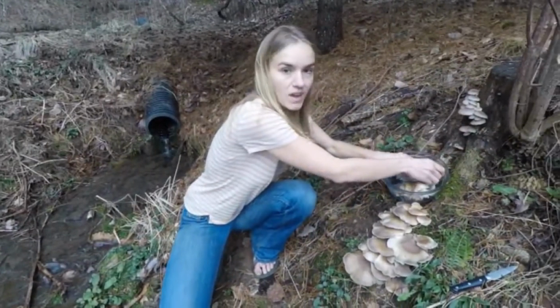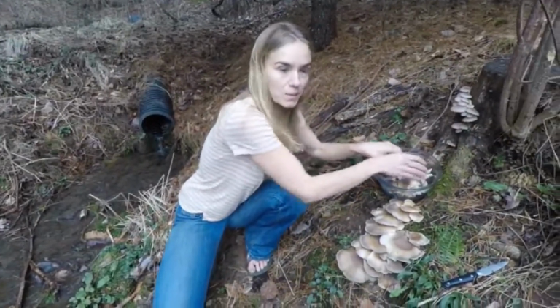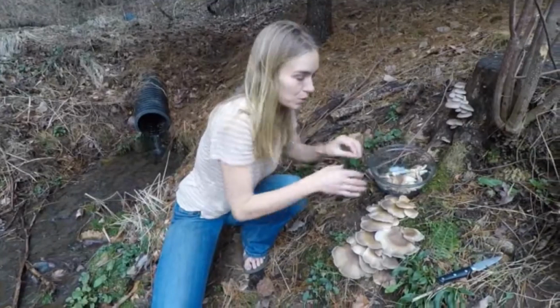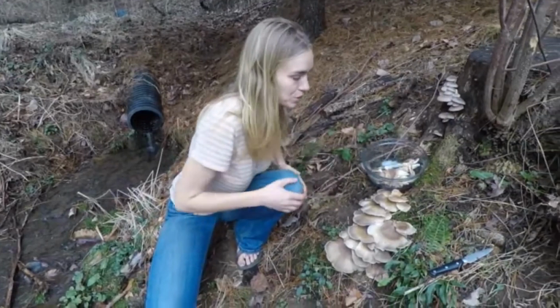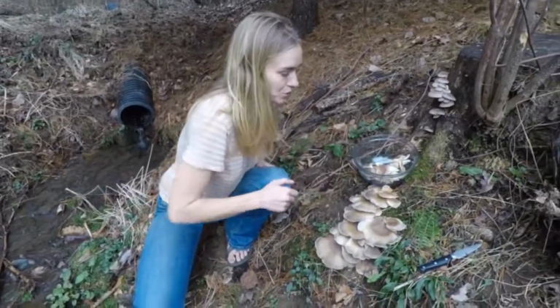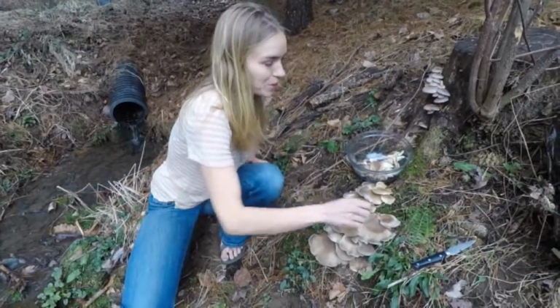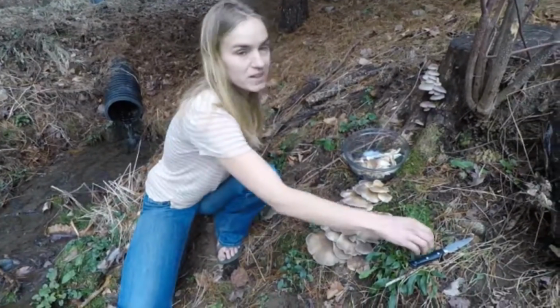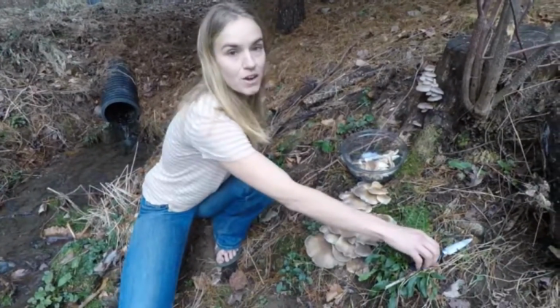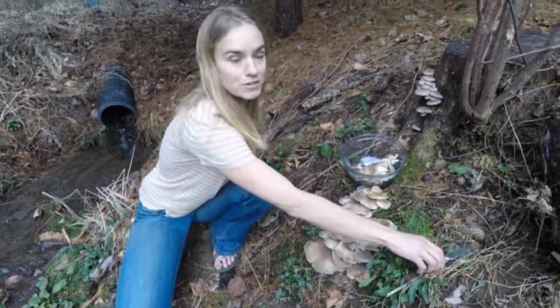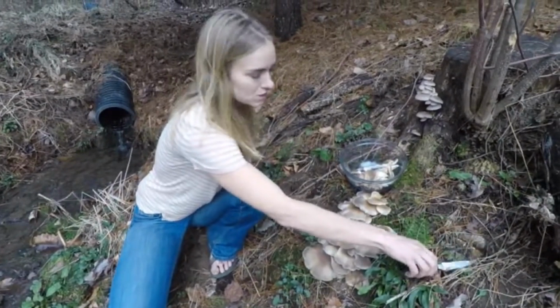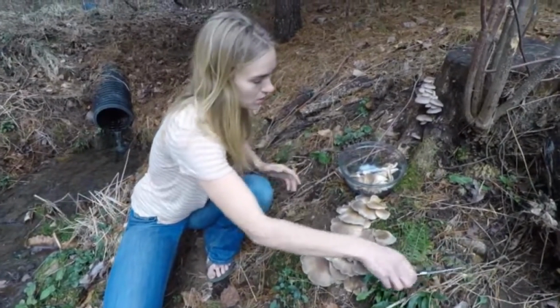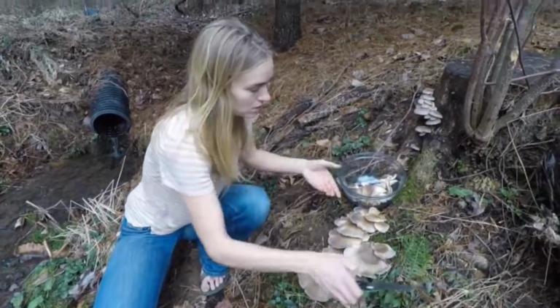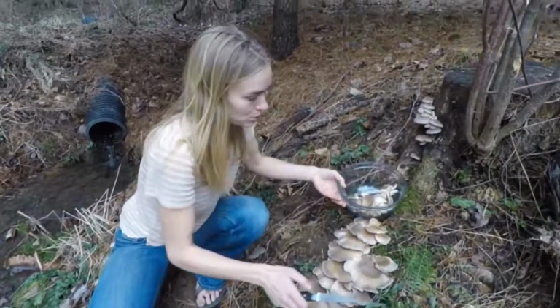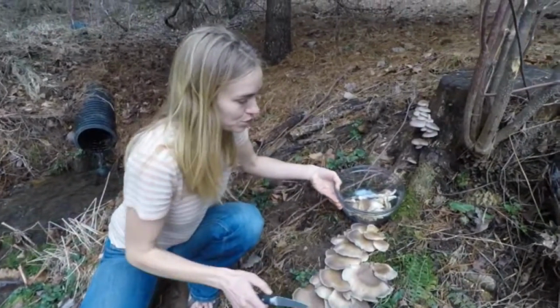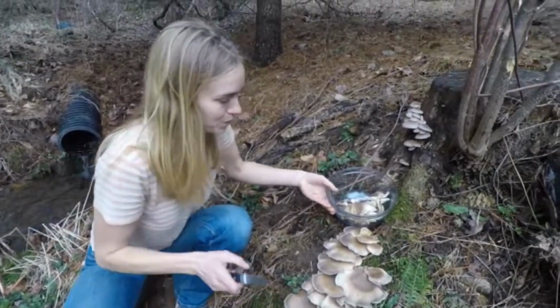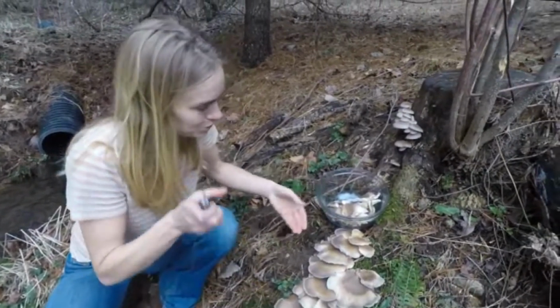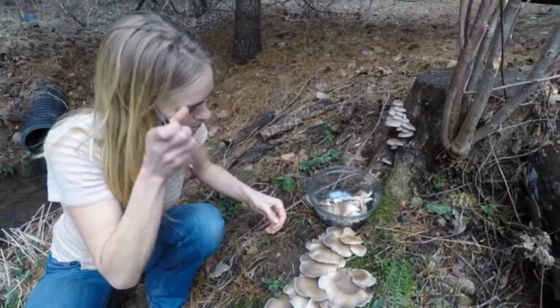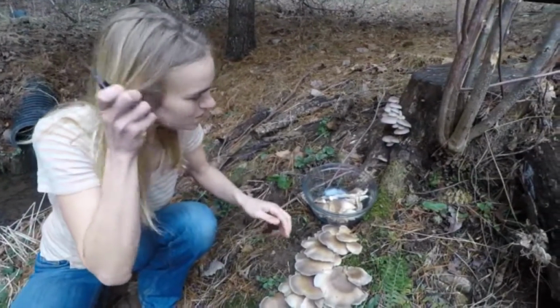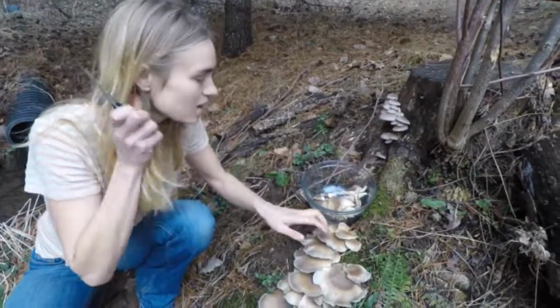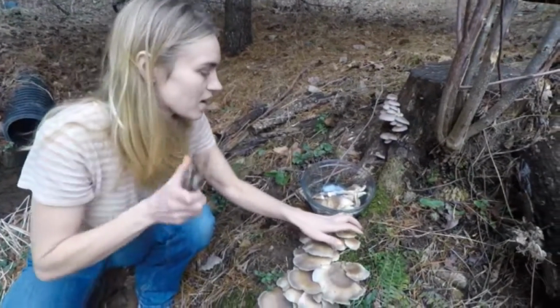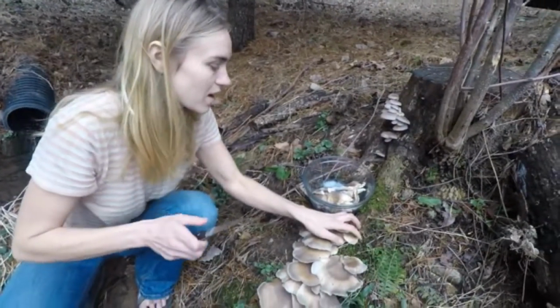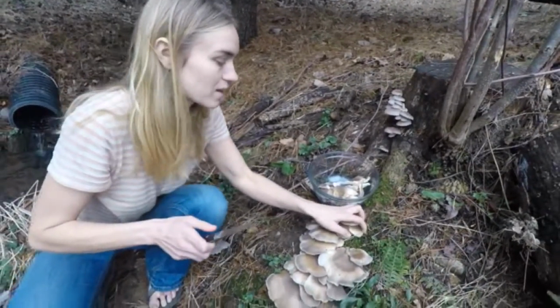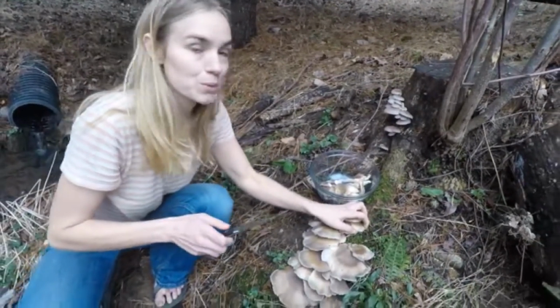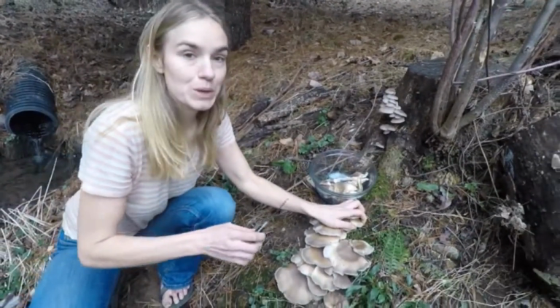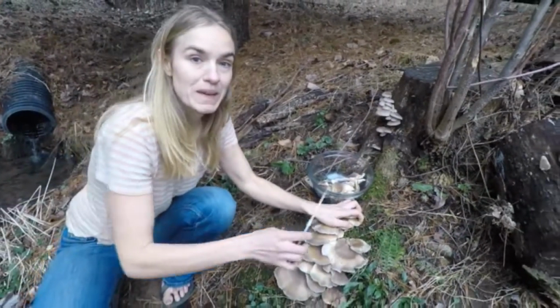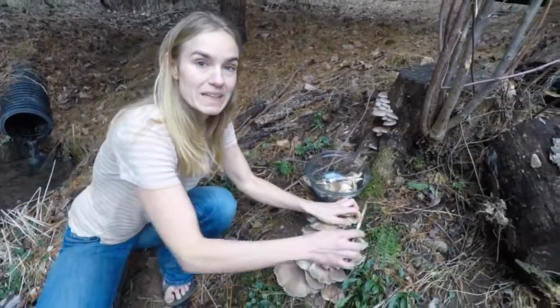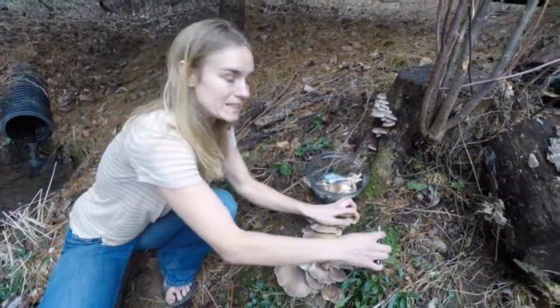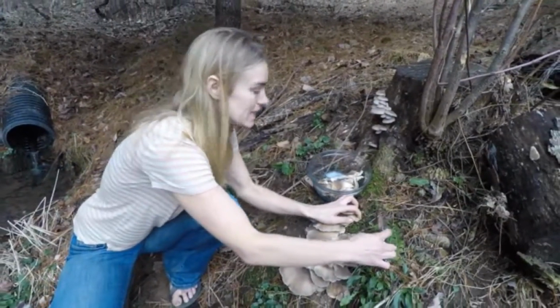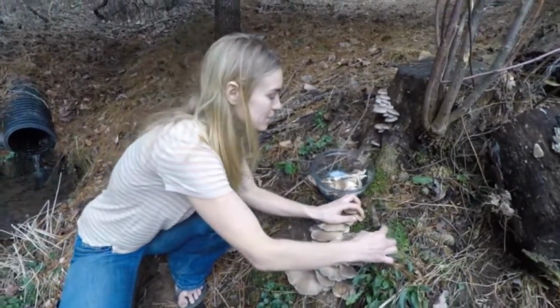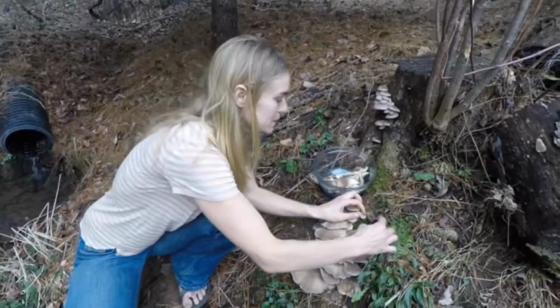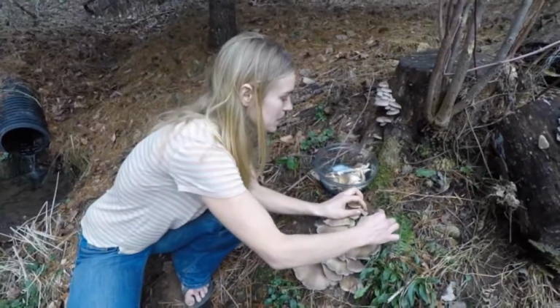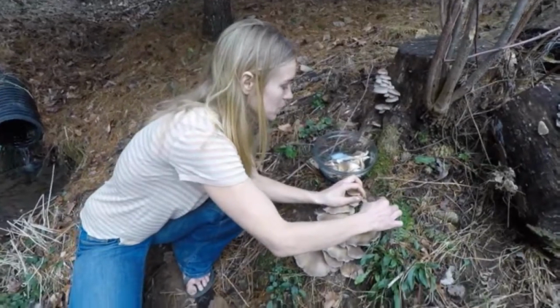I'm going to go ahead and harvest all these oyster mushrooms, and then we're going to make a lovely meal.